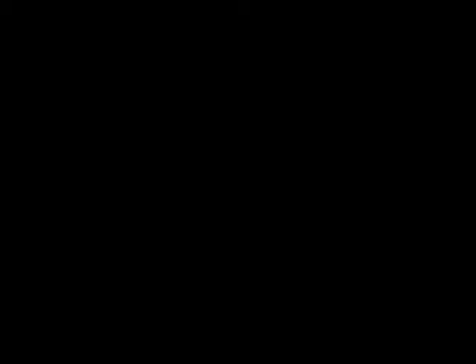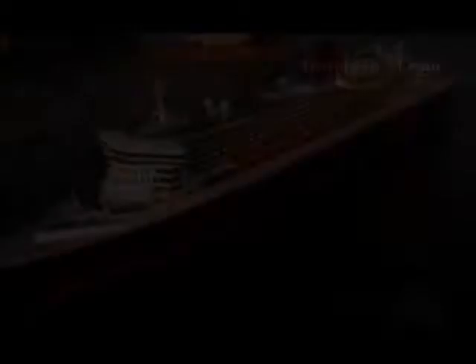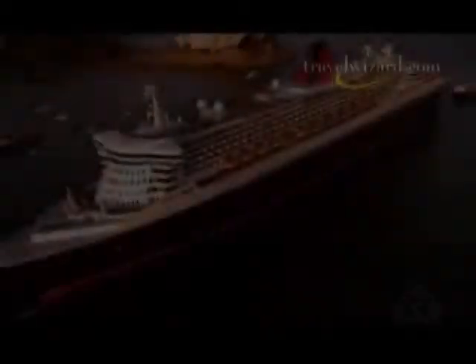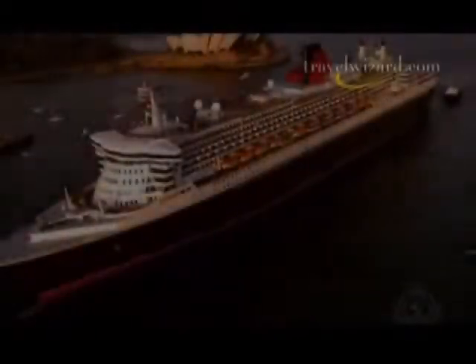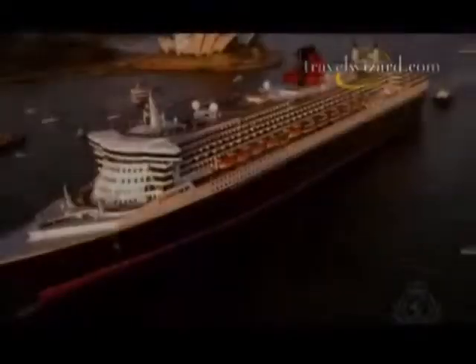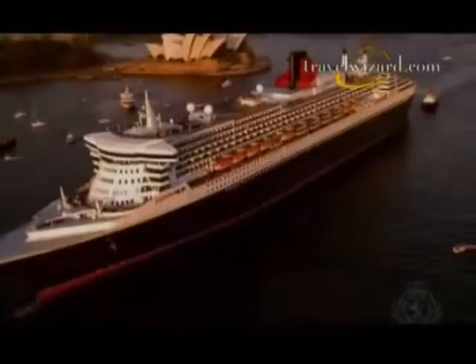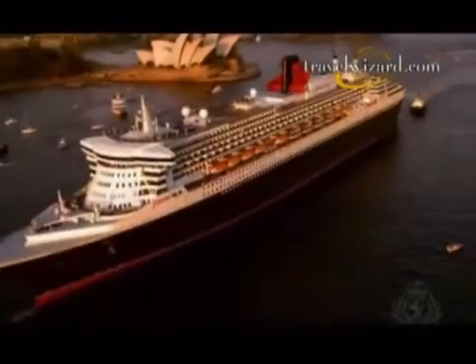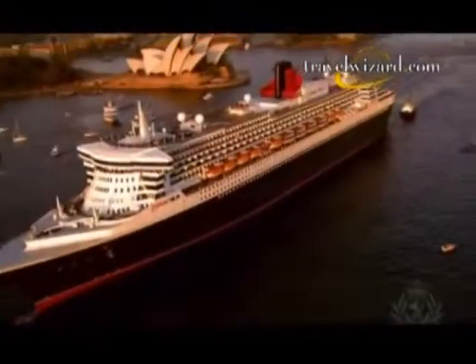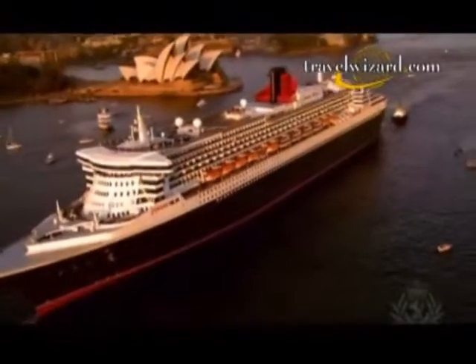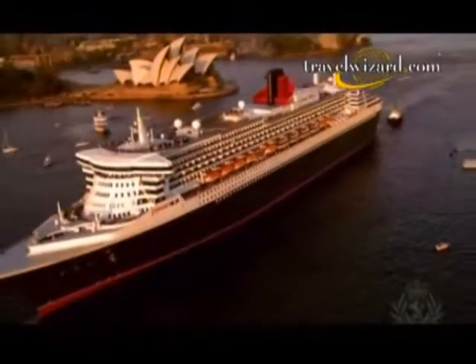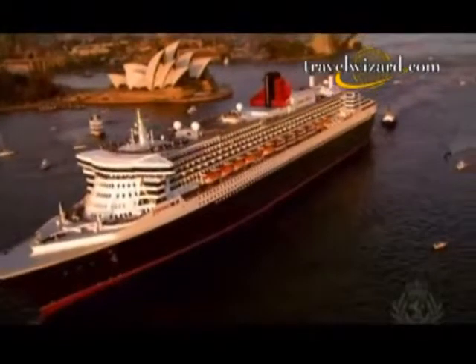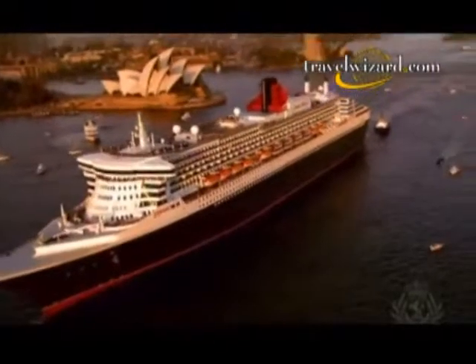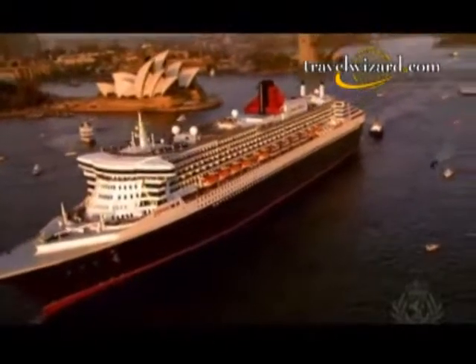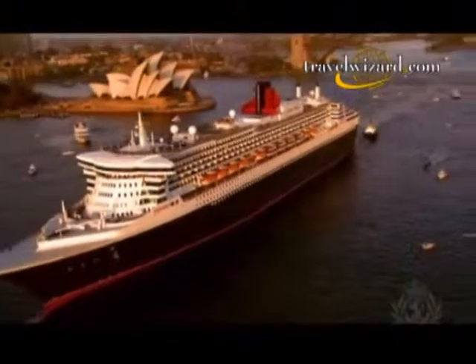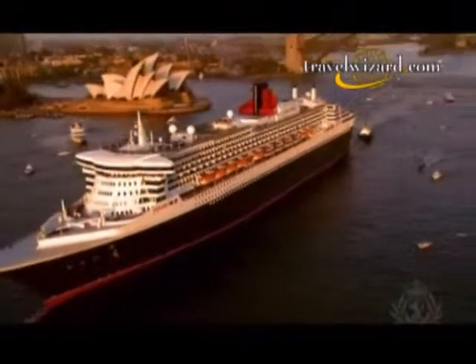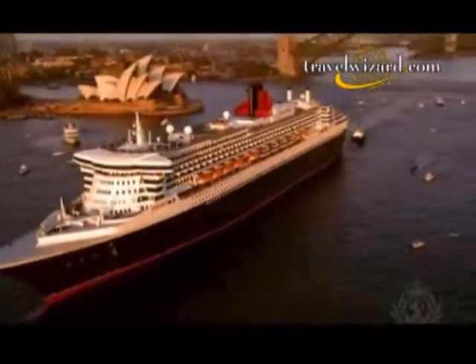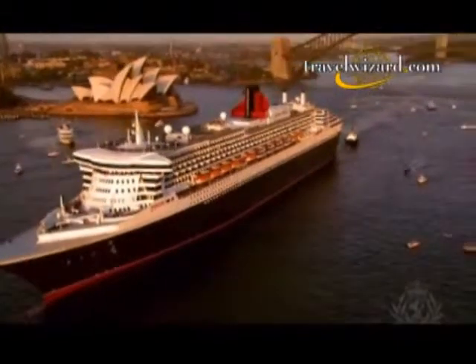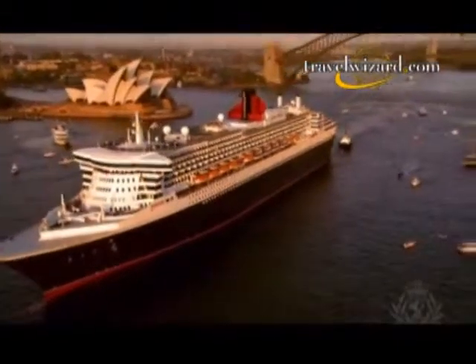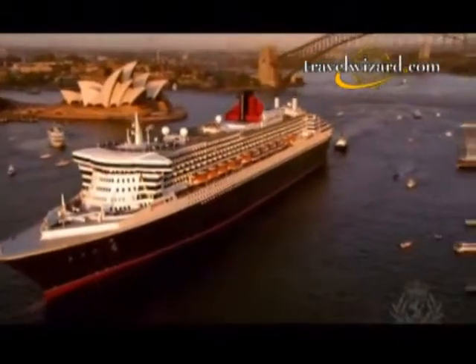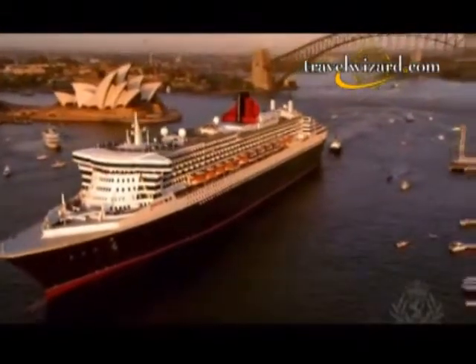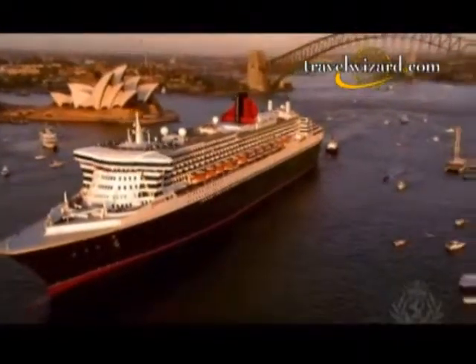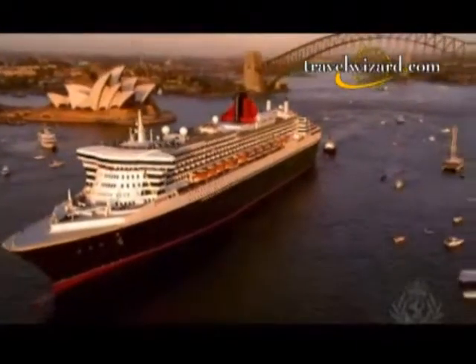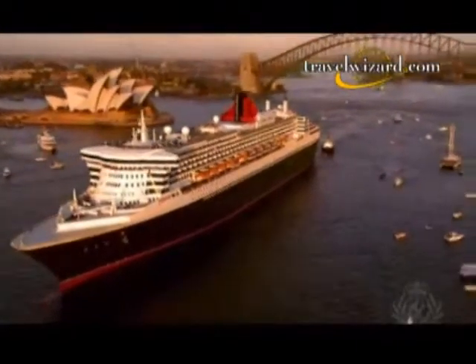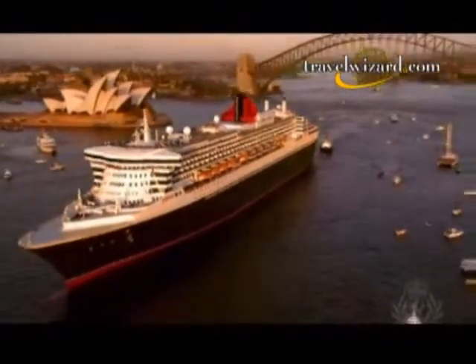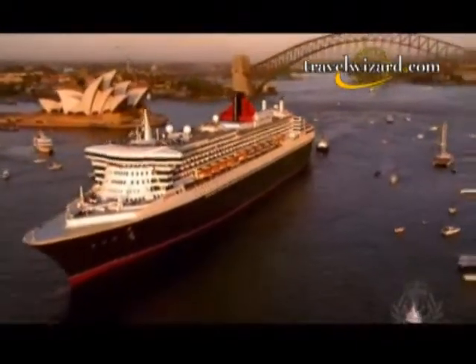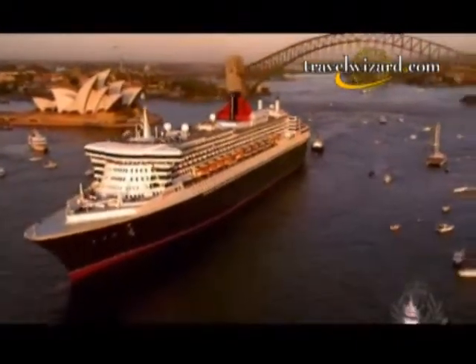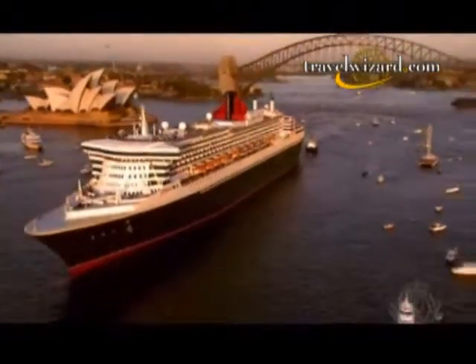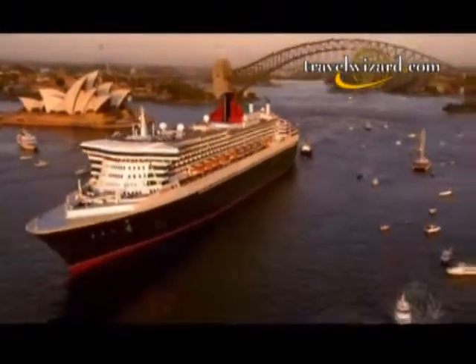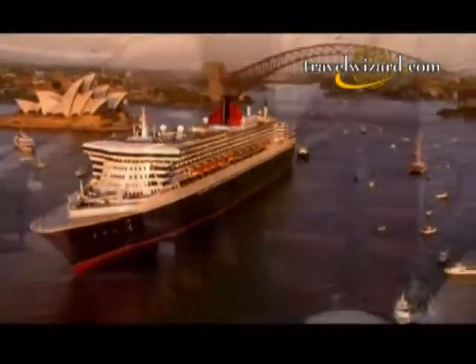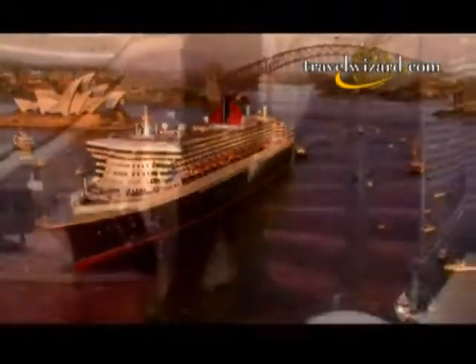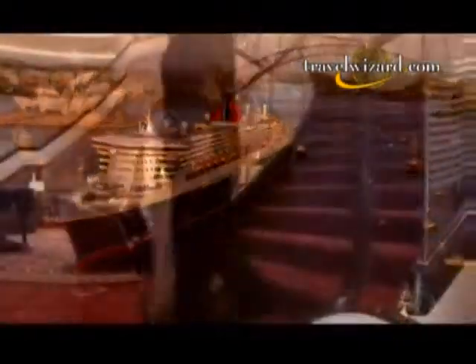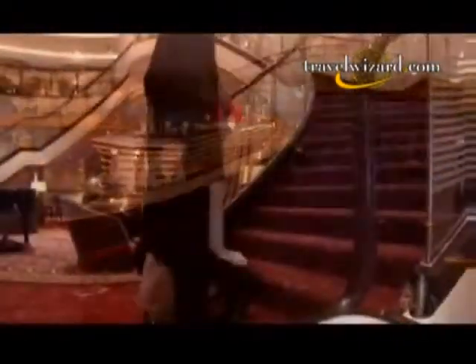This video is brought to you by TravelWizard.com, the sophisticated traveler's luxury vacation connection.